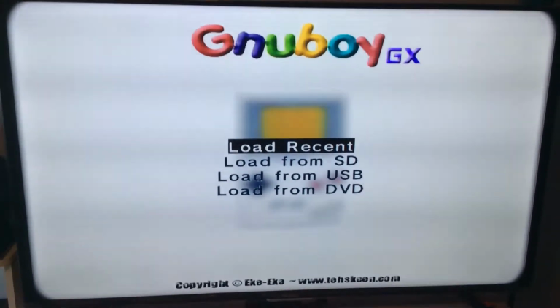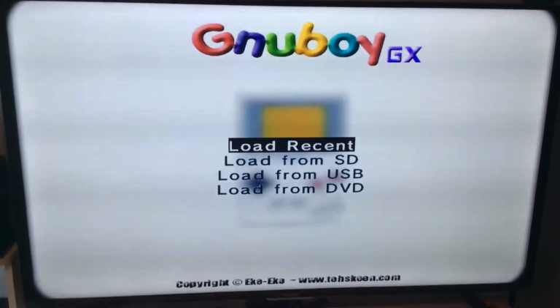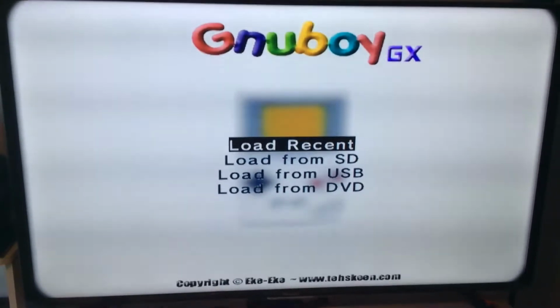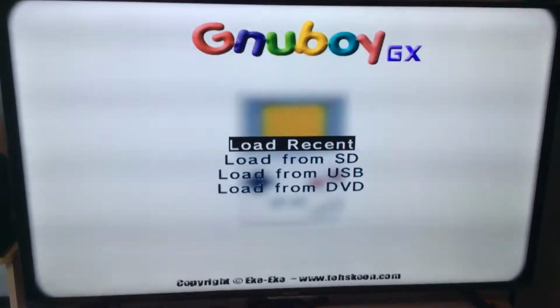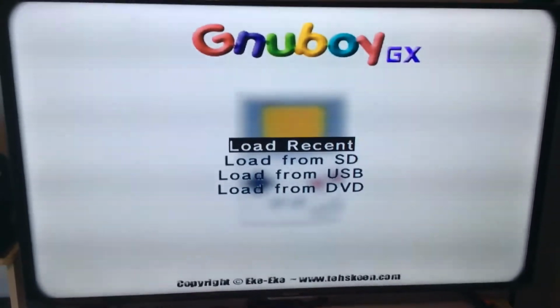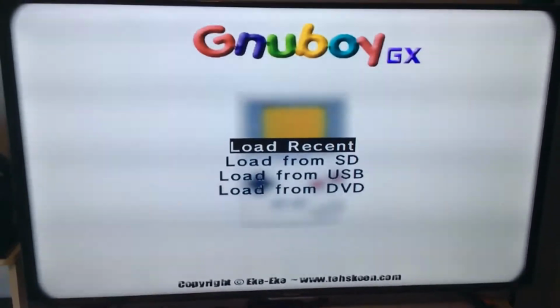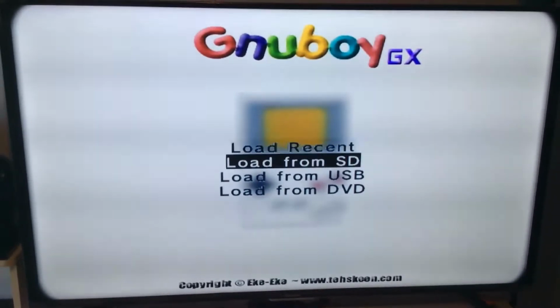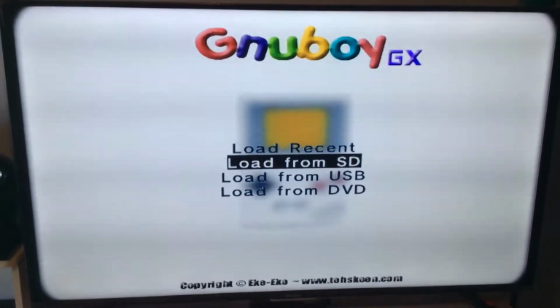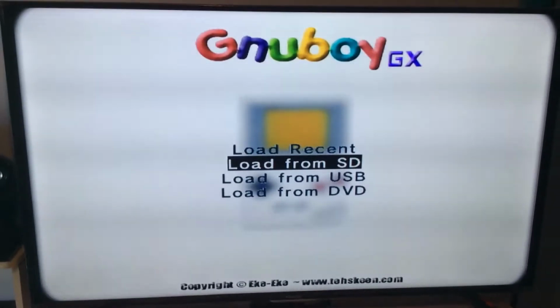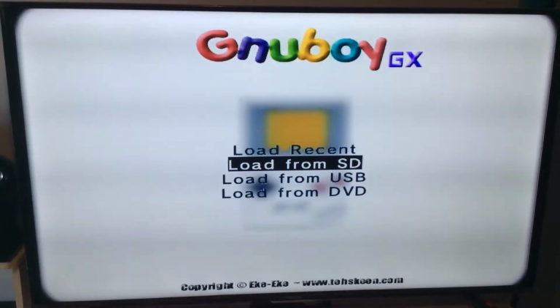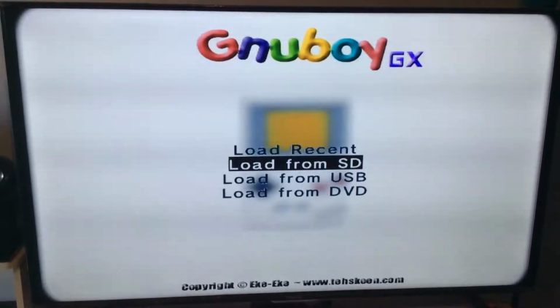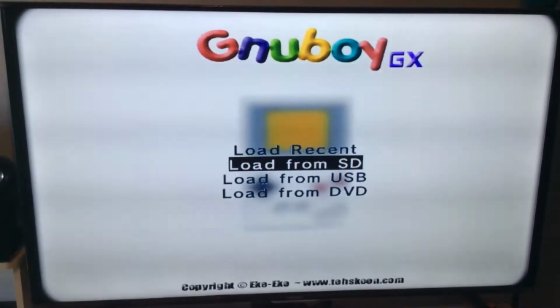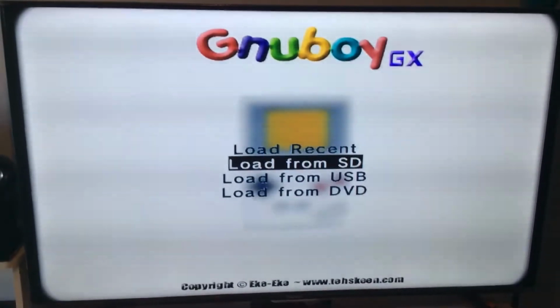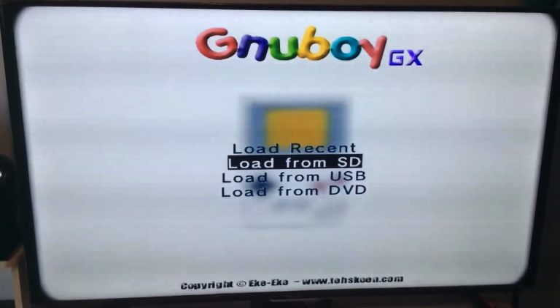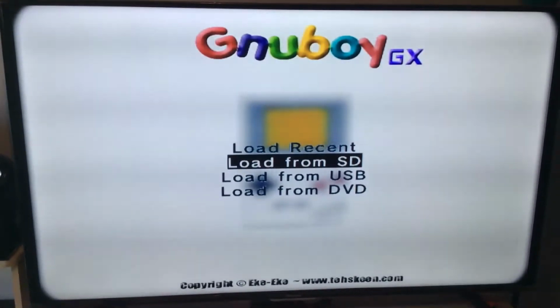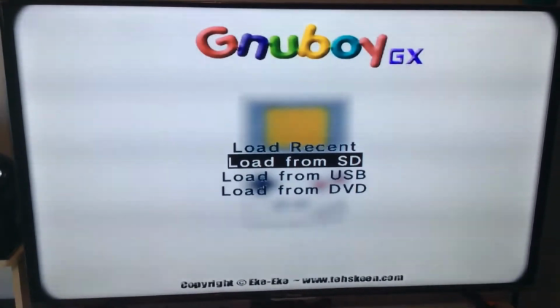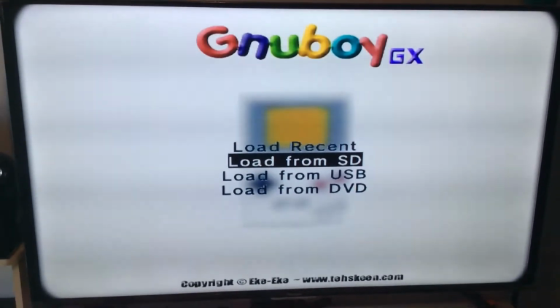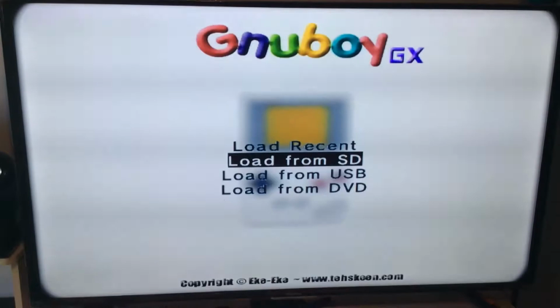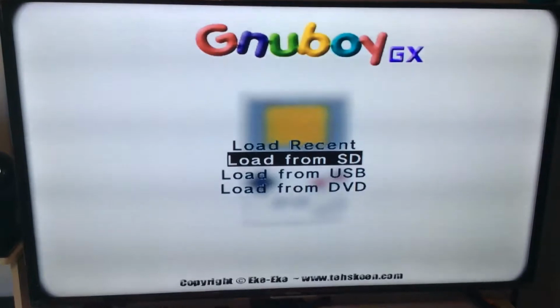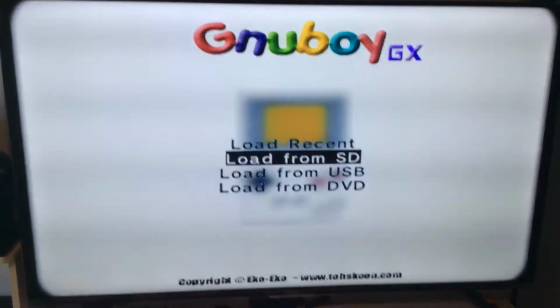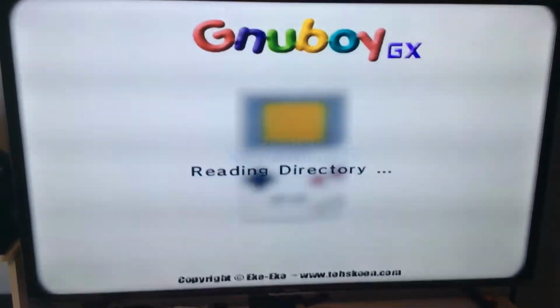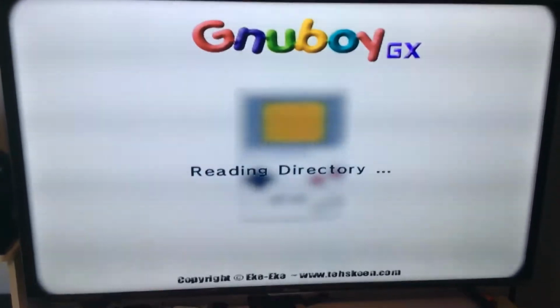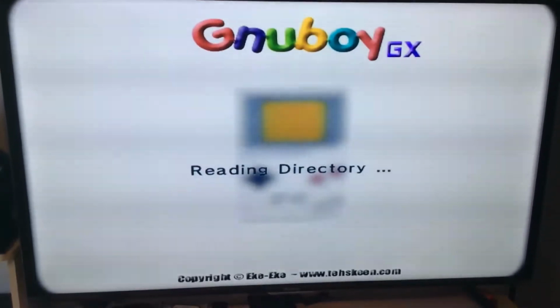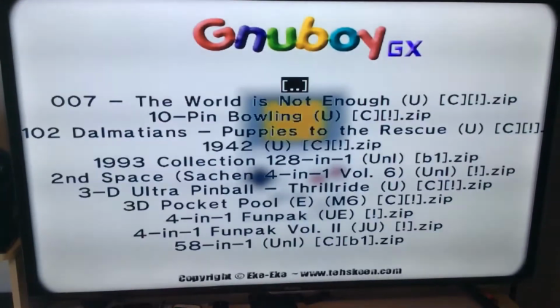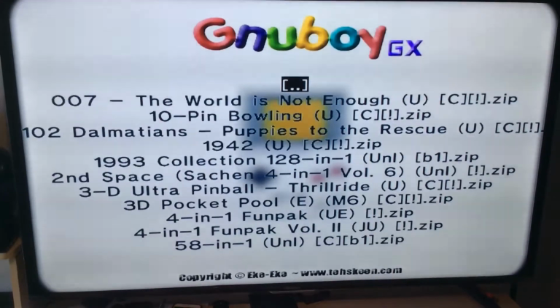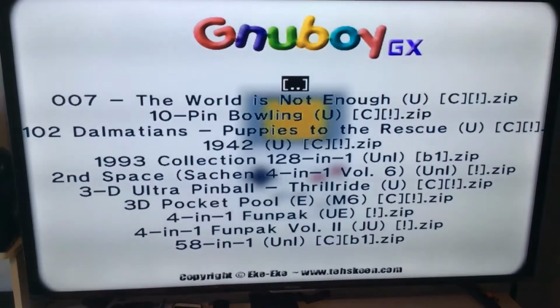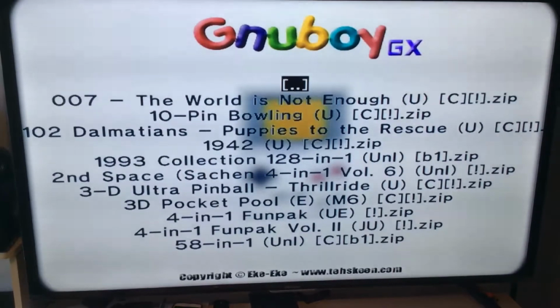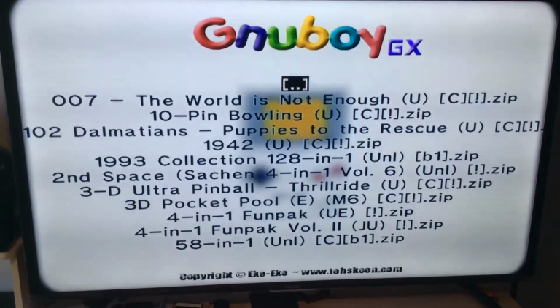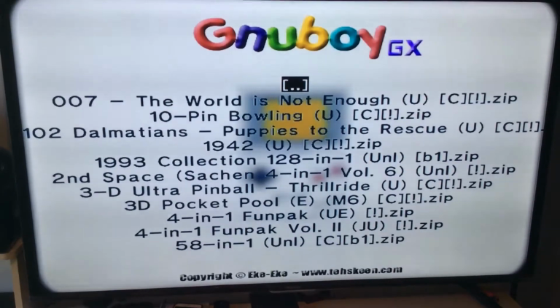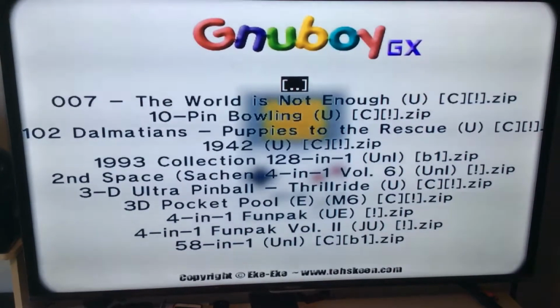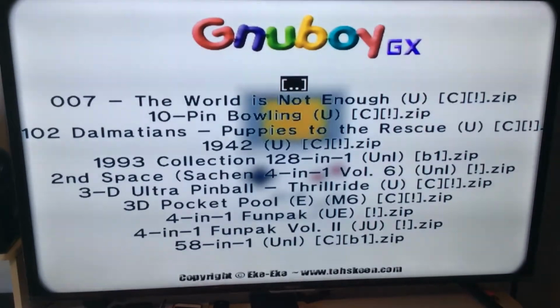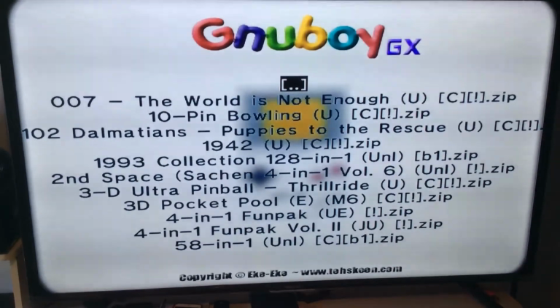You want to go down to Load from SD. Click on that one time and give it a second.